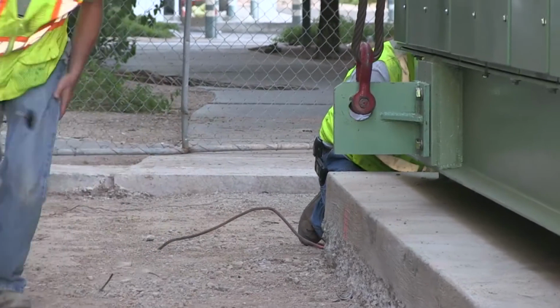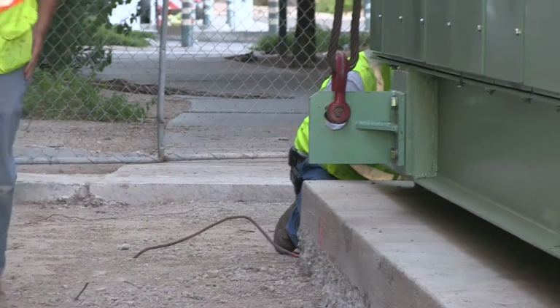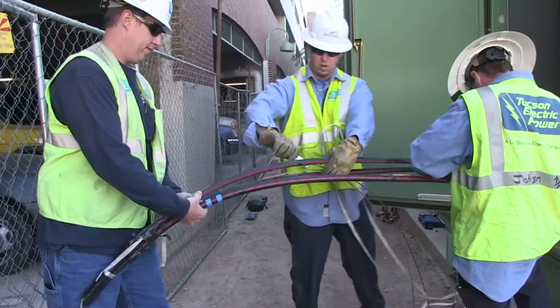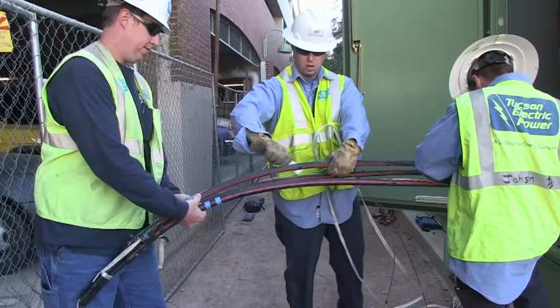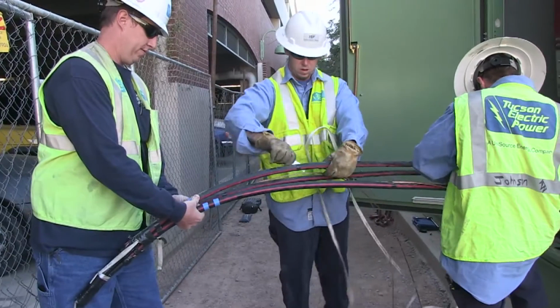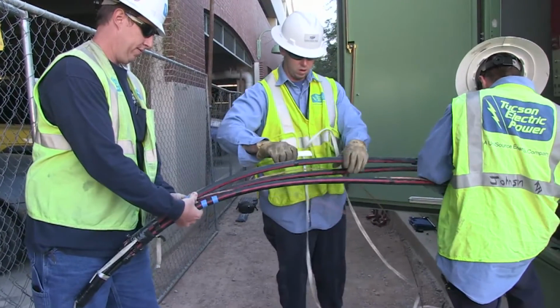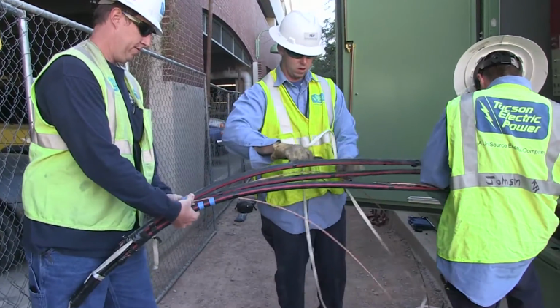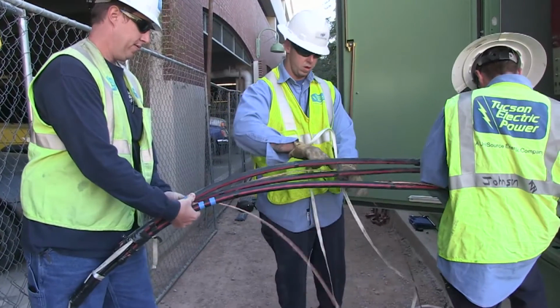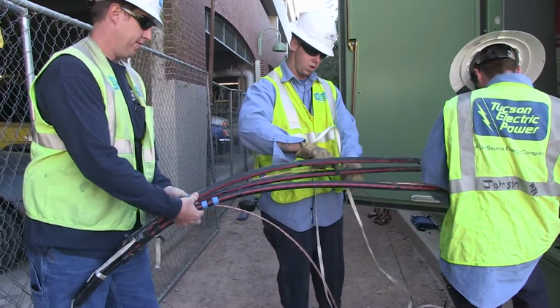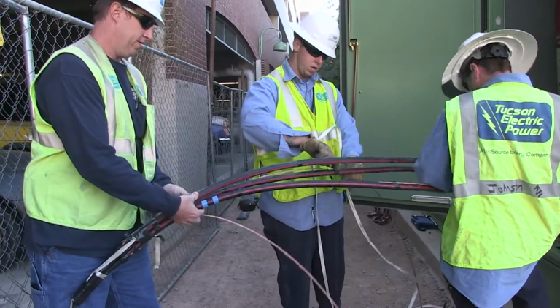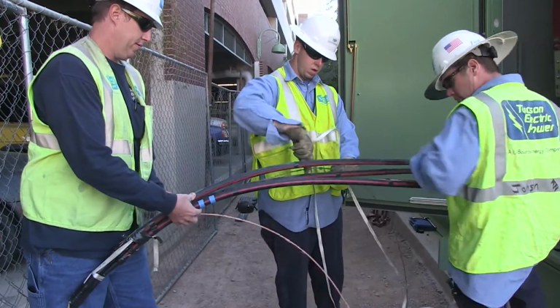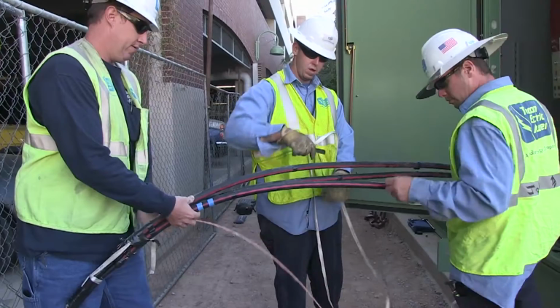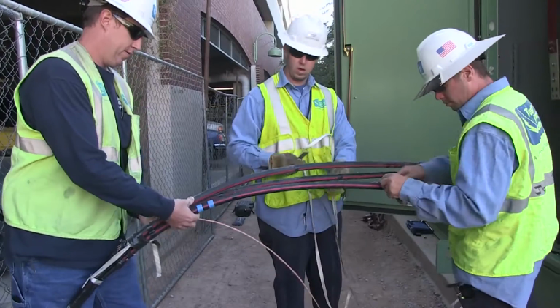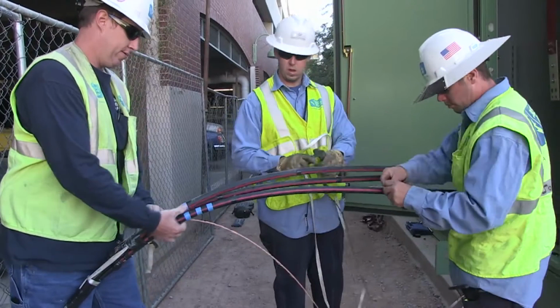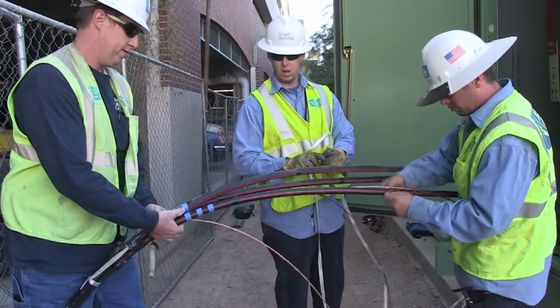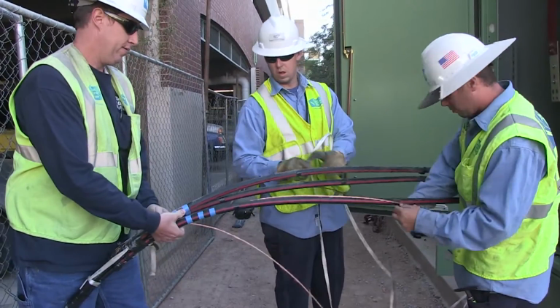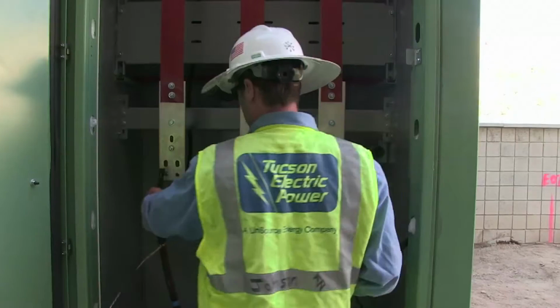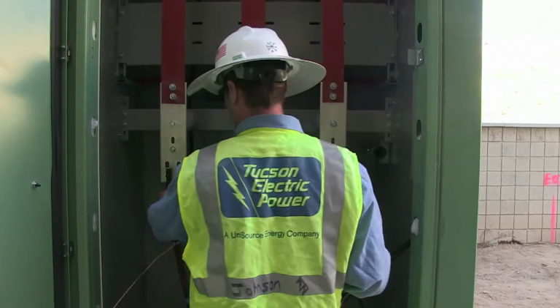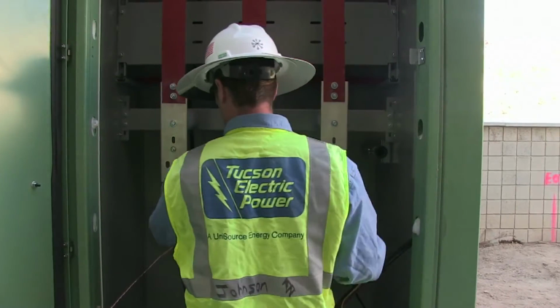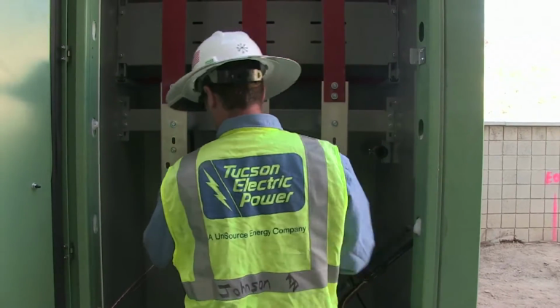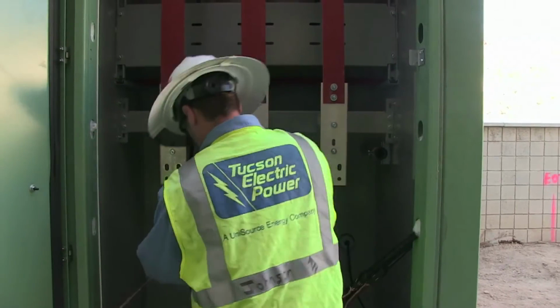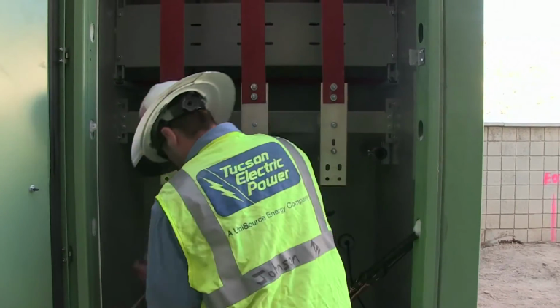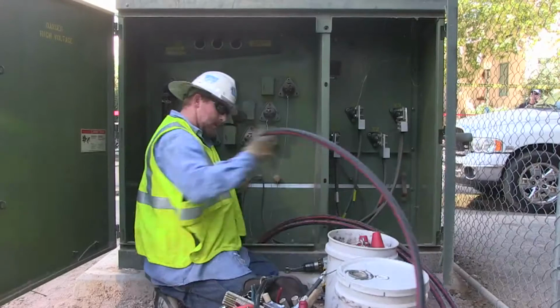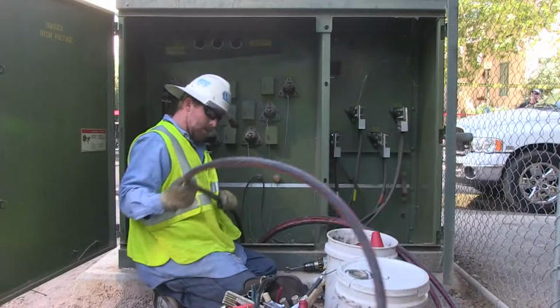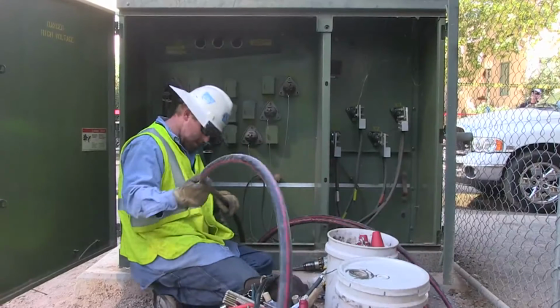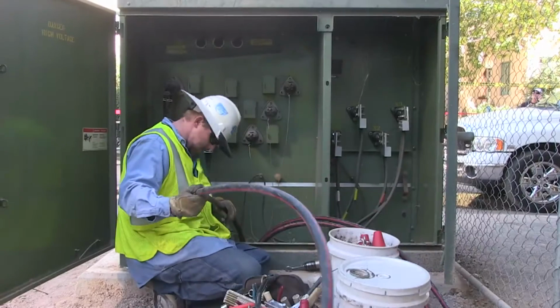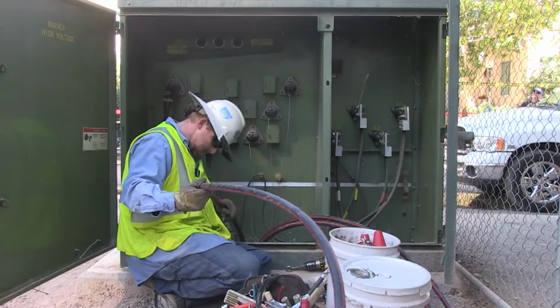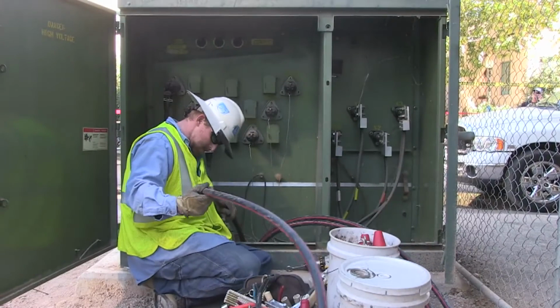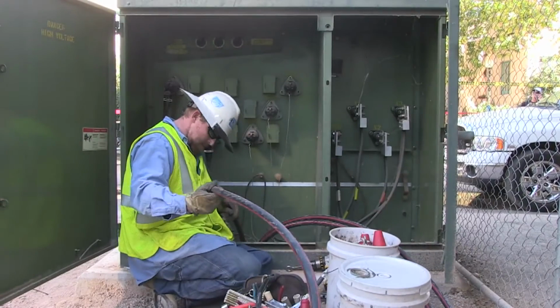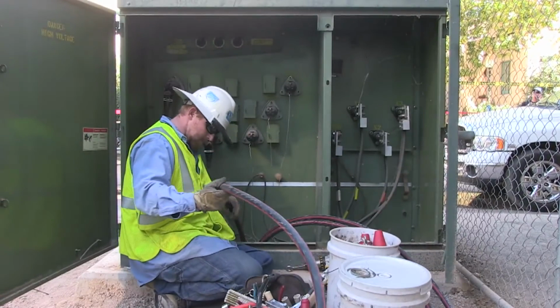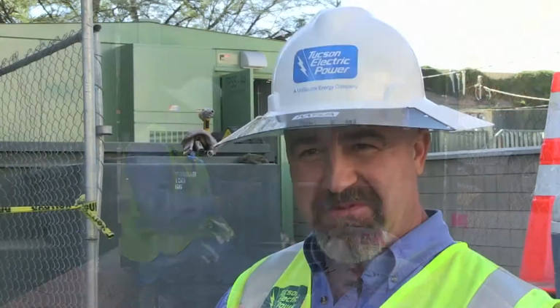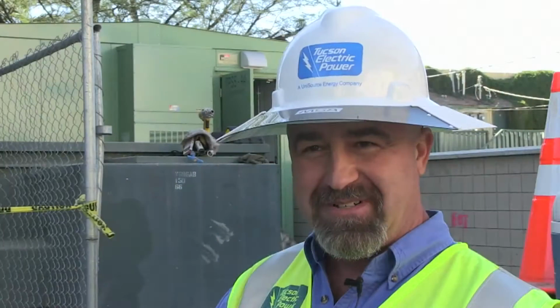Once the unit is set on the pad and secured, we have 48 hours to energize, test, and inspect. And that is the lifespan of the warranty.